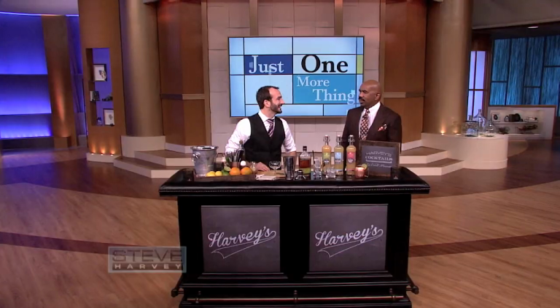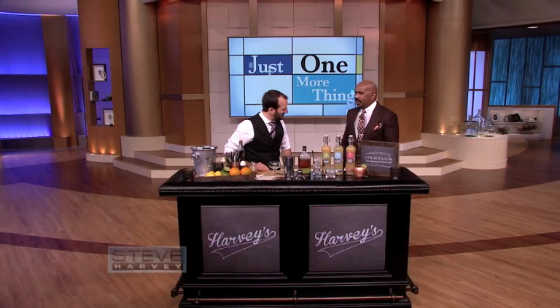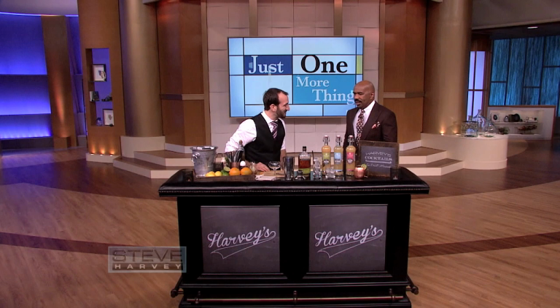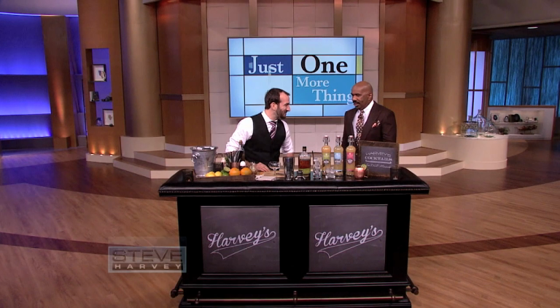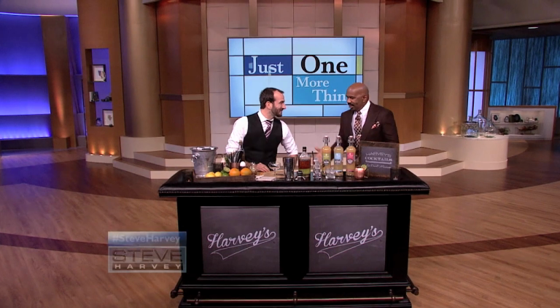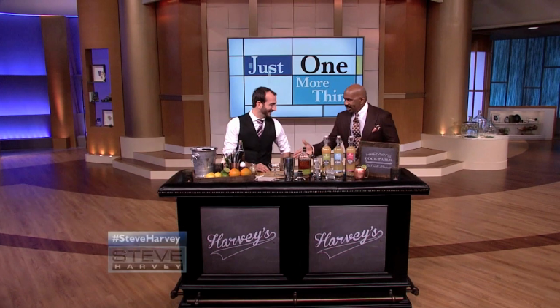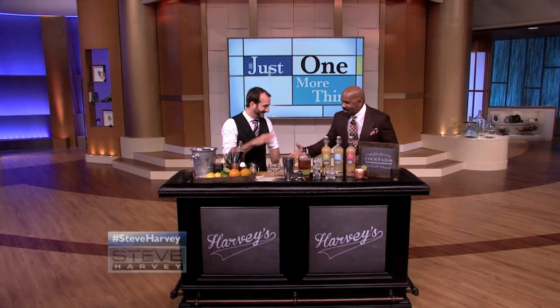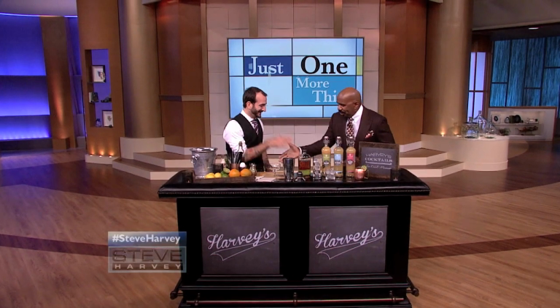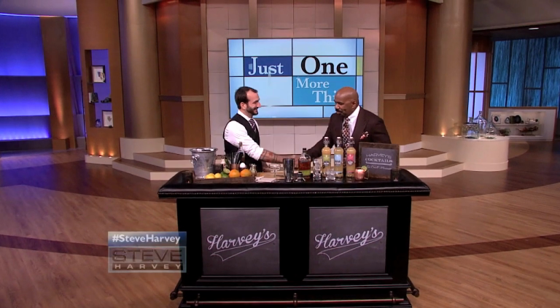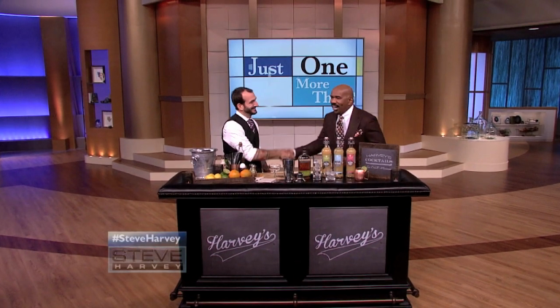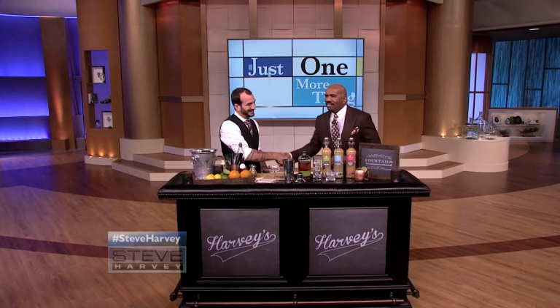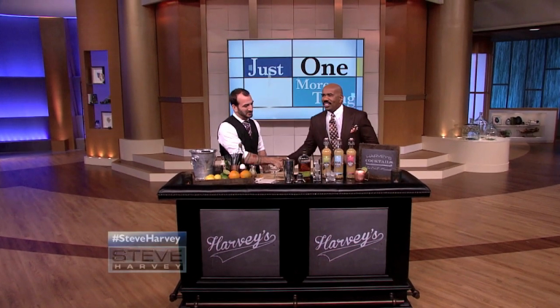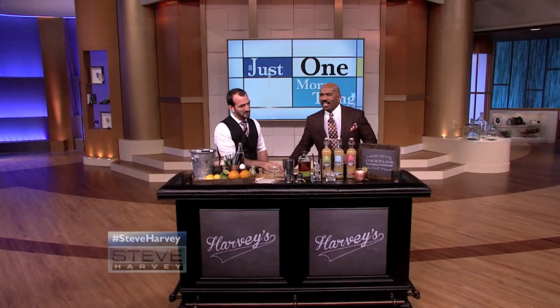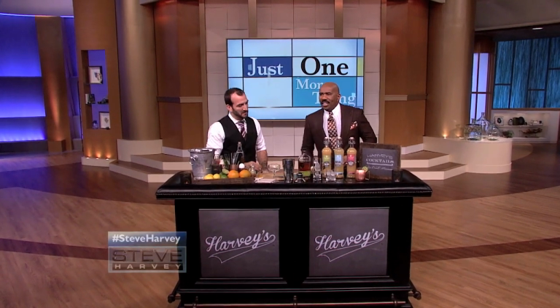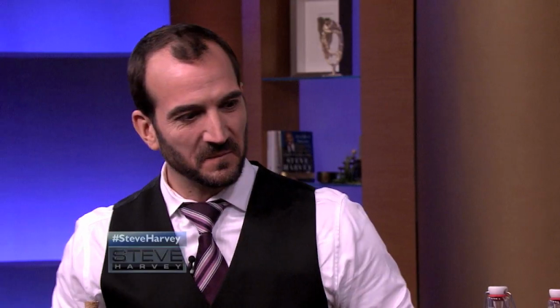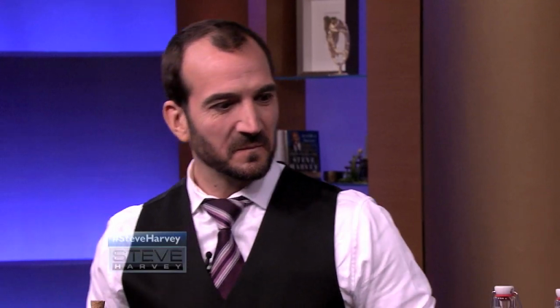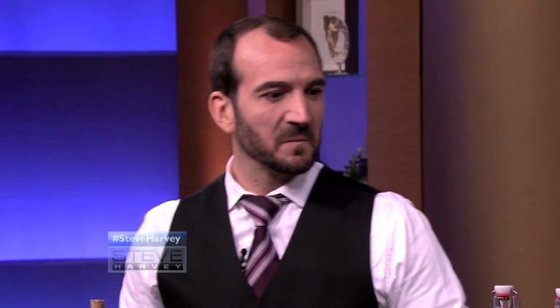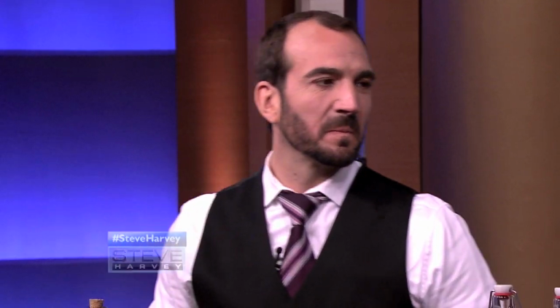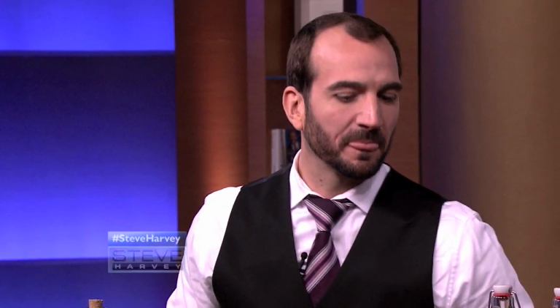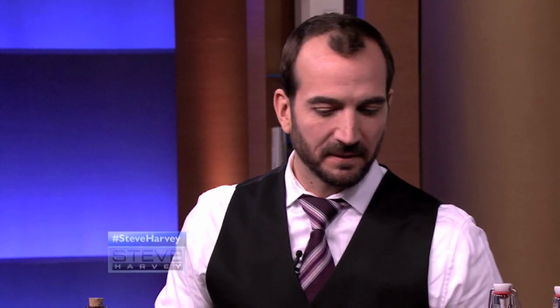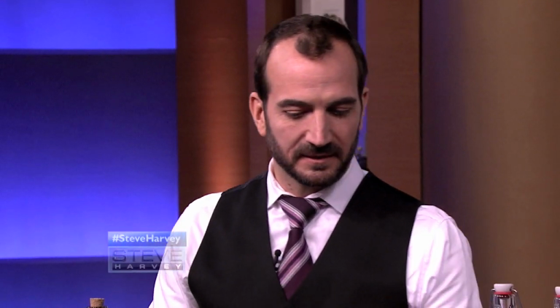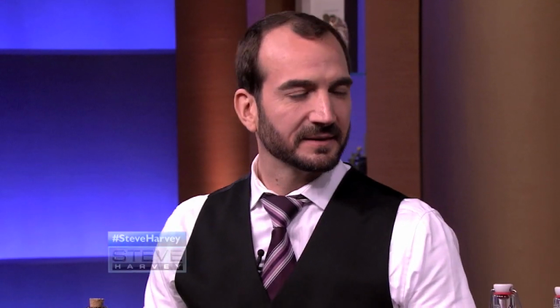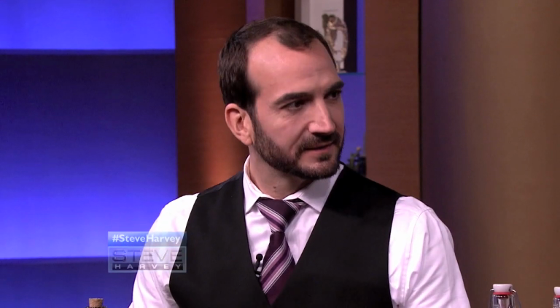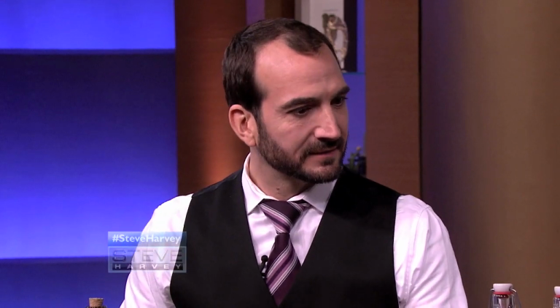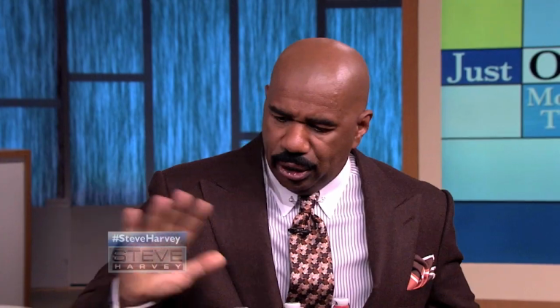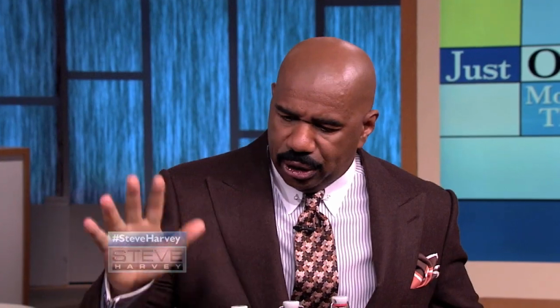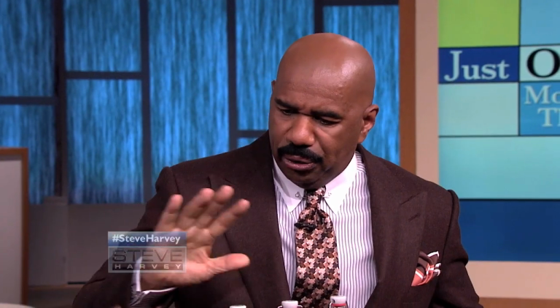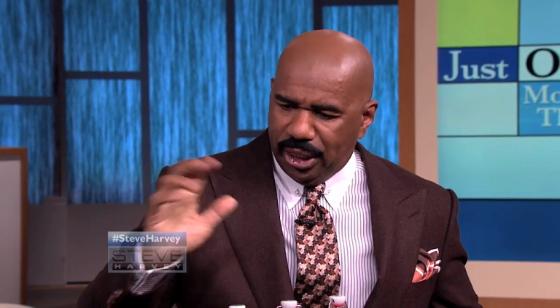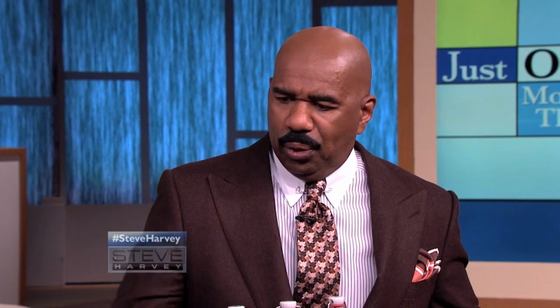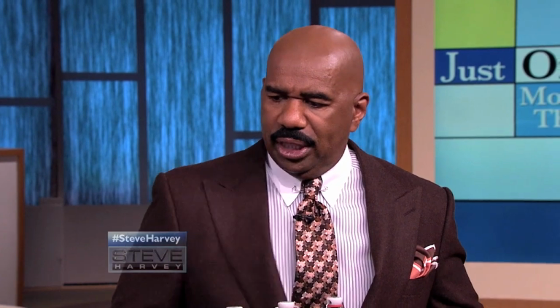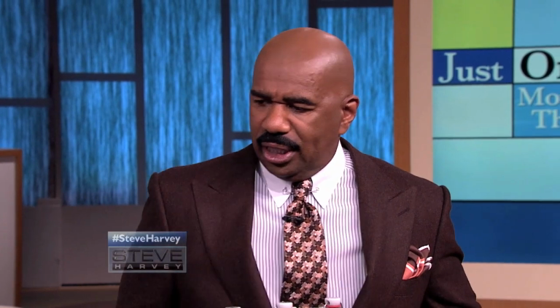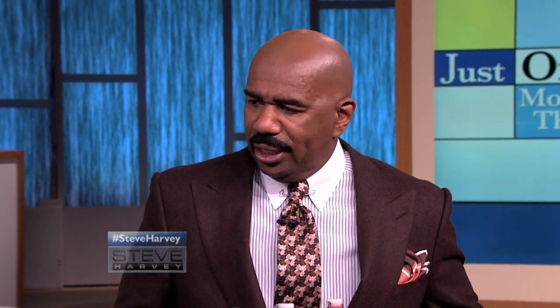Thank you. Nice to meet you, man. Thank you, Charles. Okay, Charles, what kind of skills do you need to win this title?